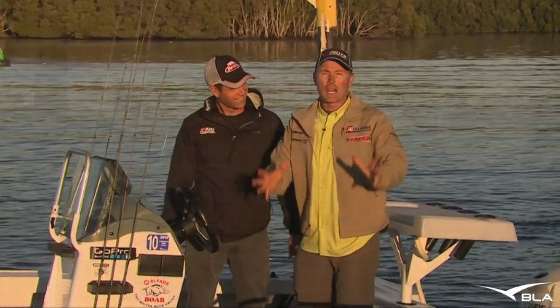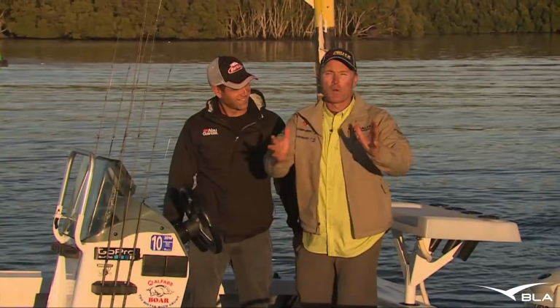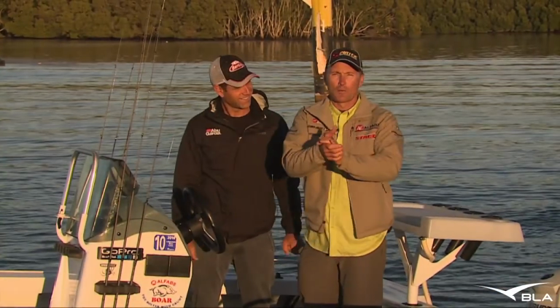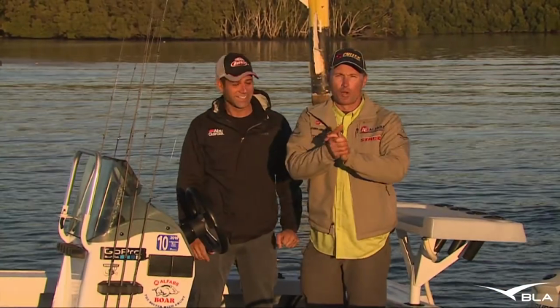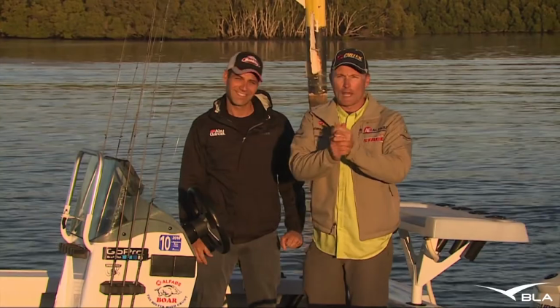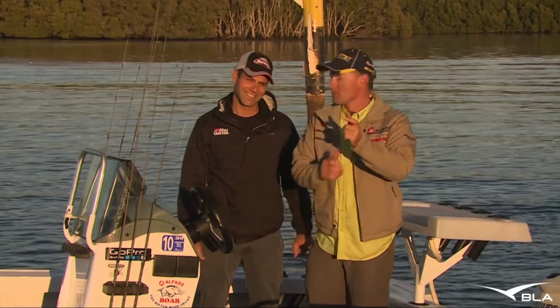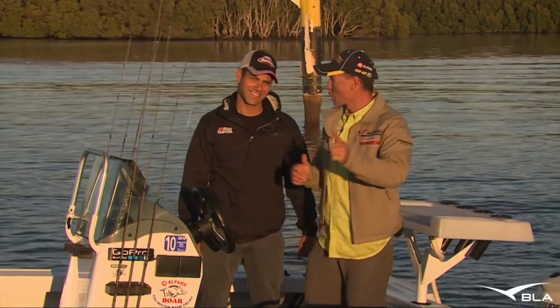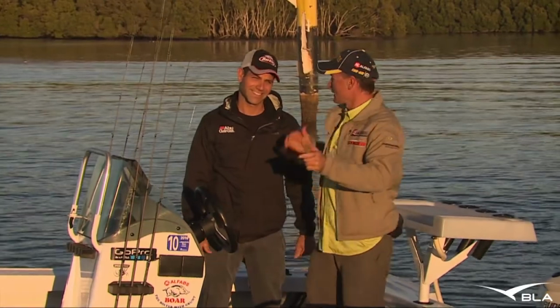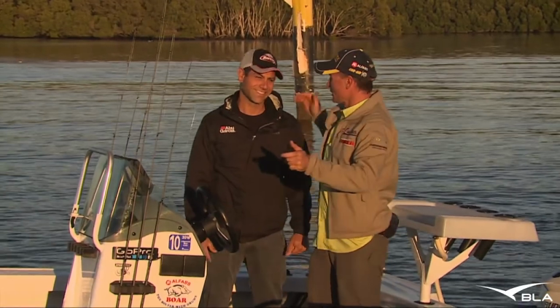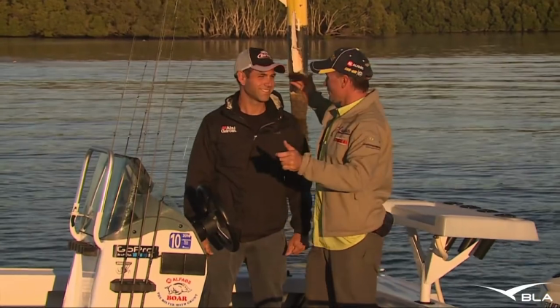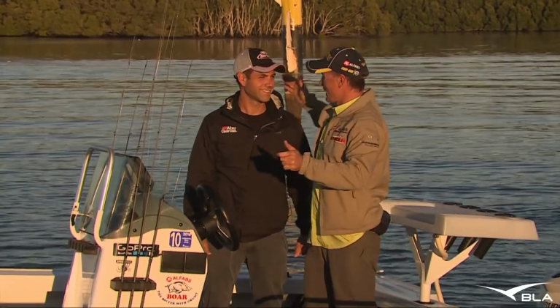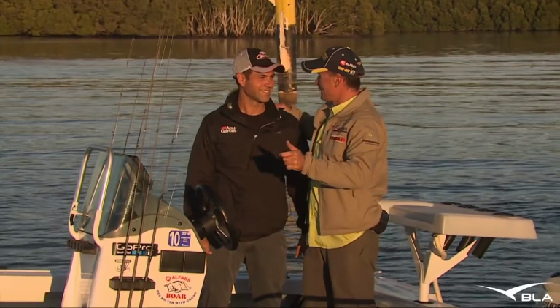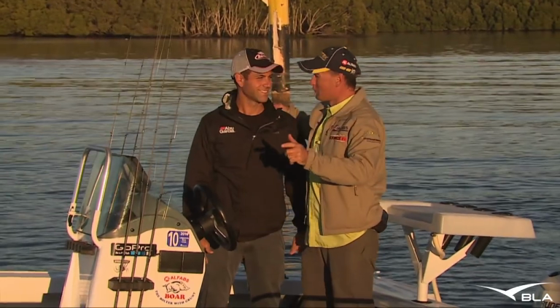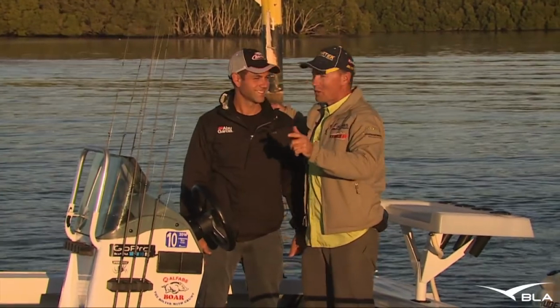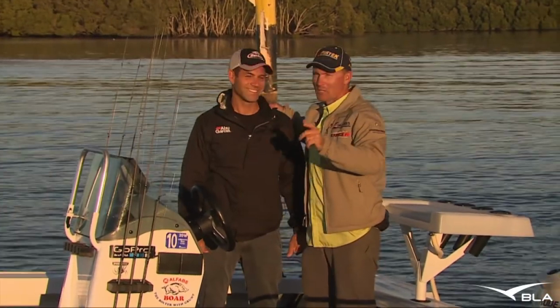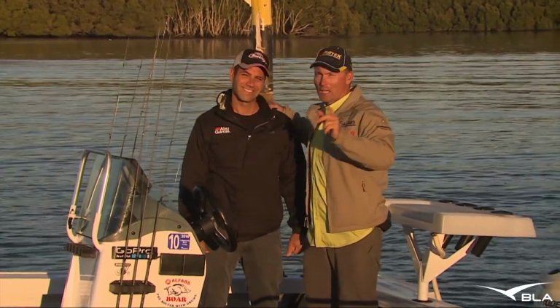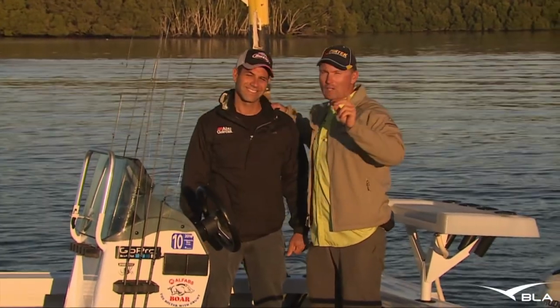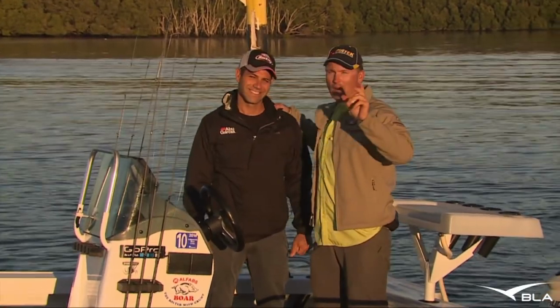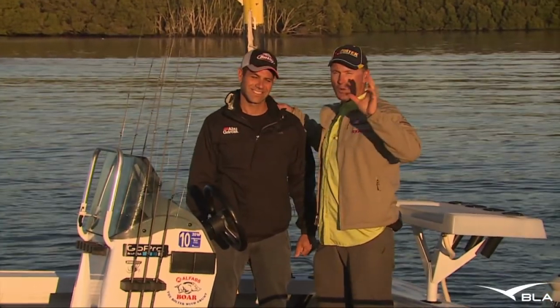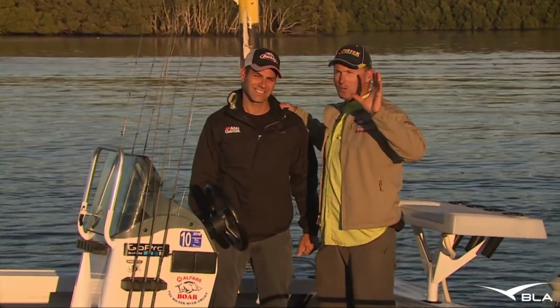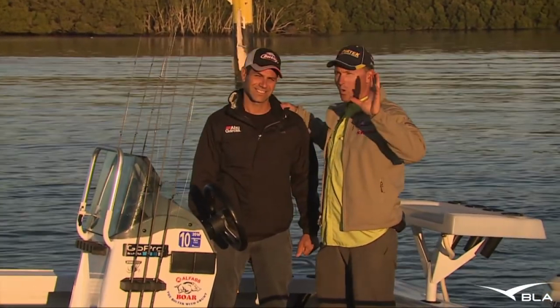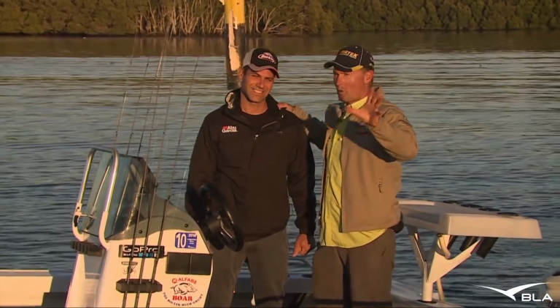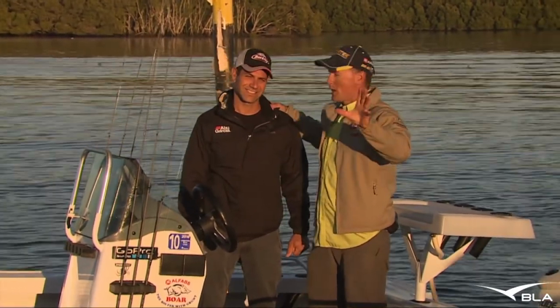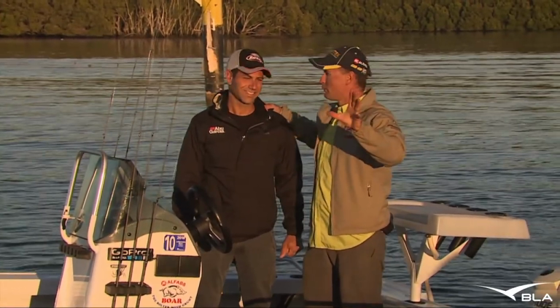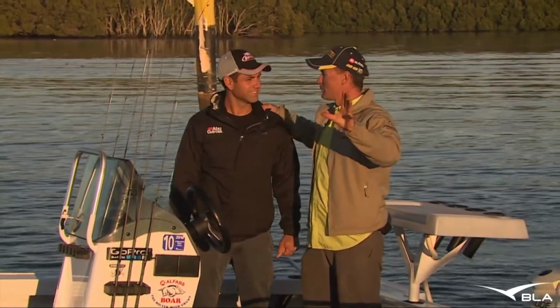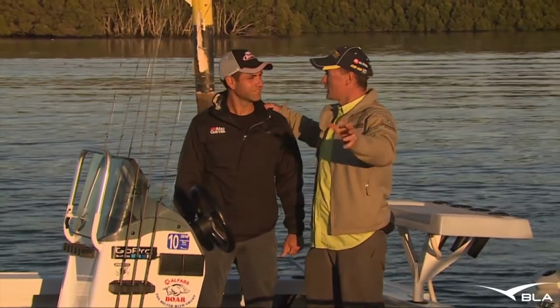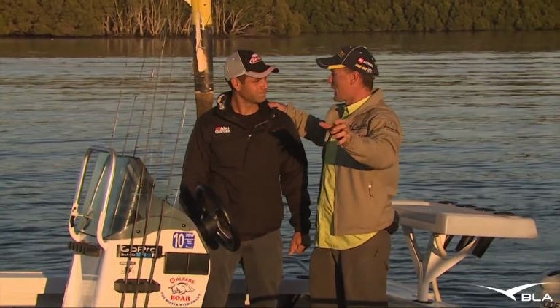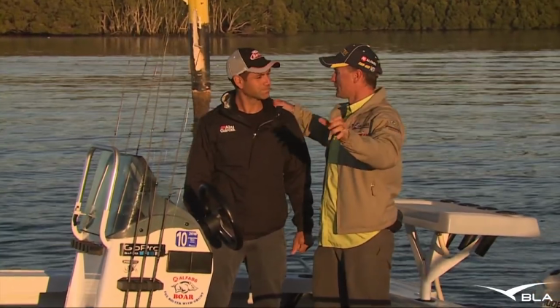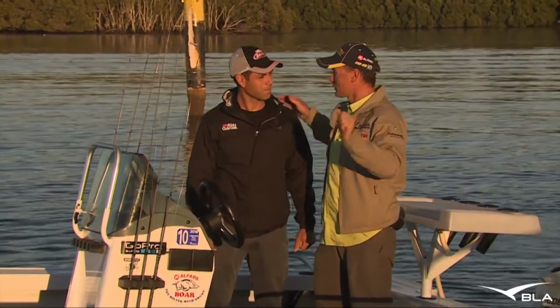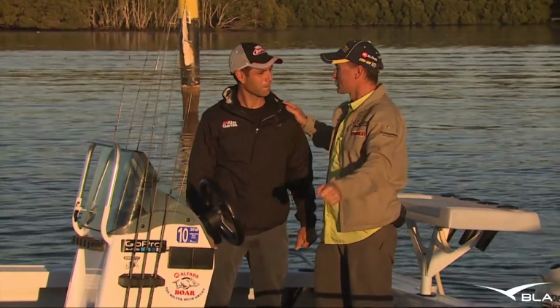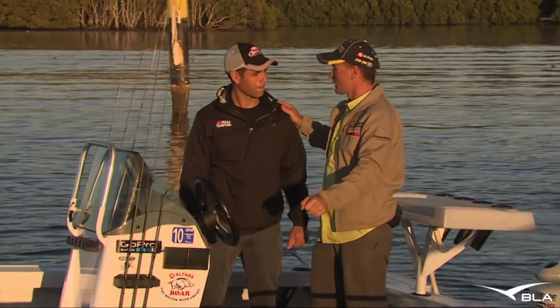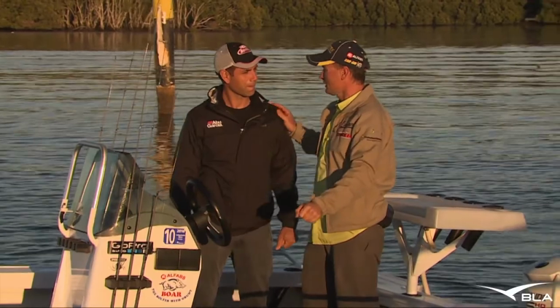G'day, welcome to Real Action. Michael Guest here. I've got my mate Ross Cannizzaro. It's all about bream — Sydney Harbour, lots of structure.